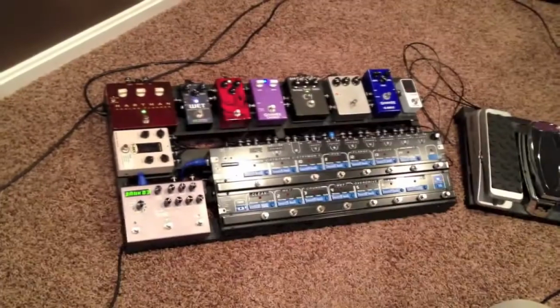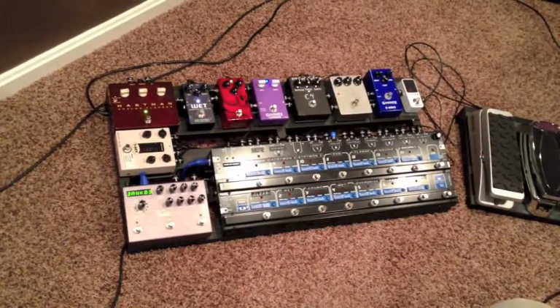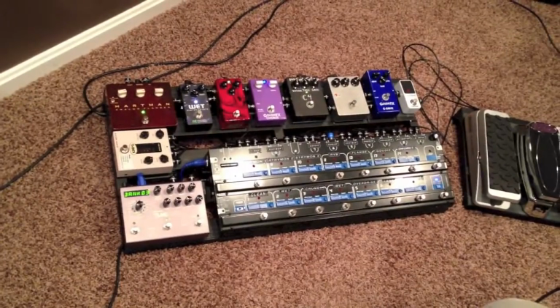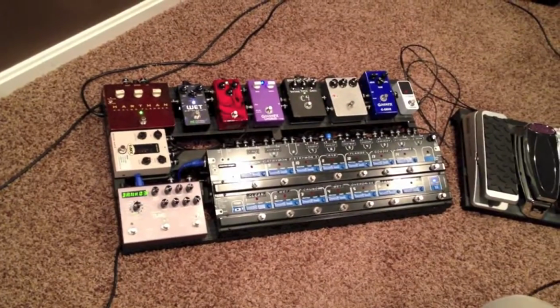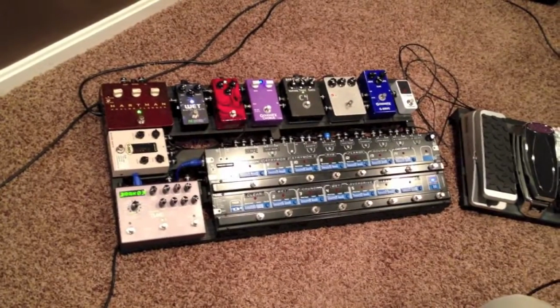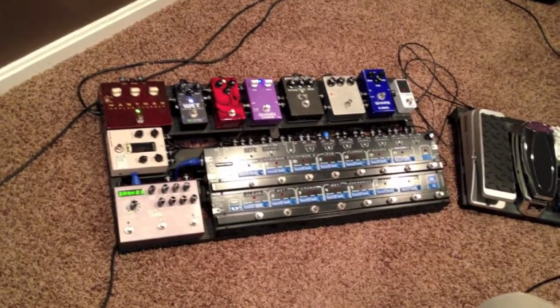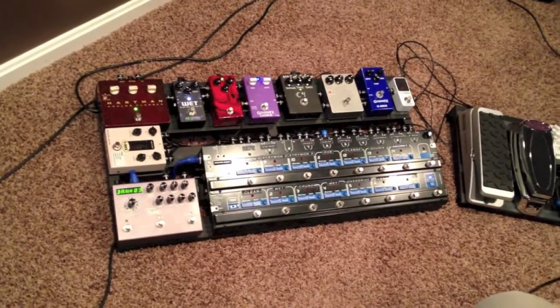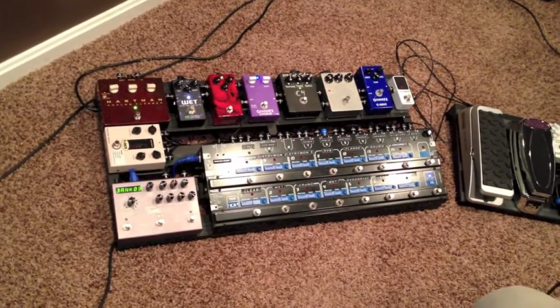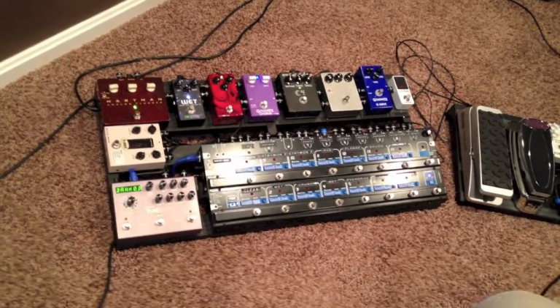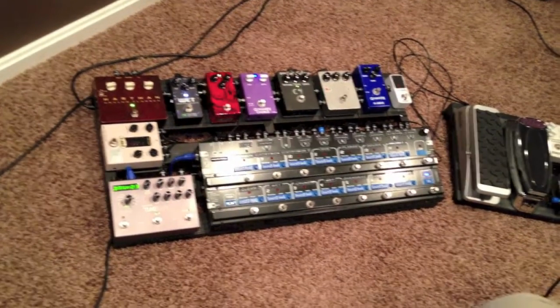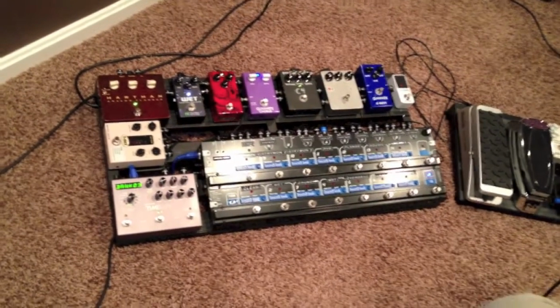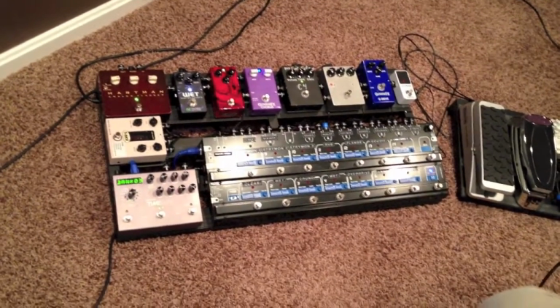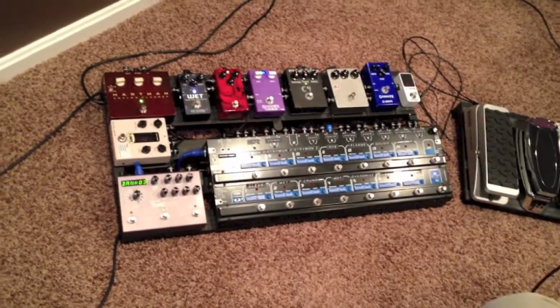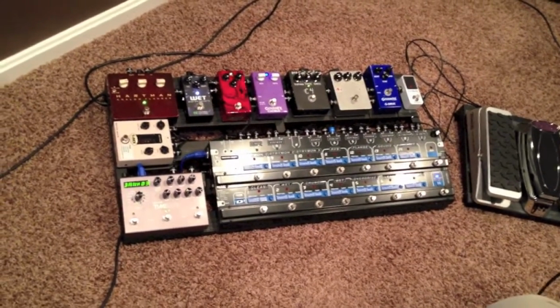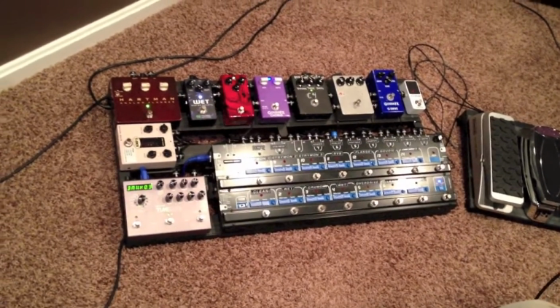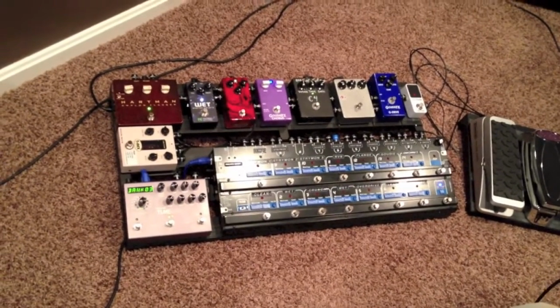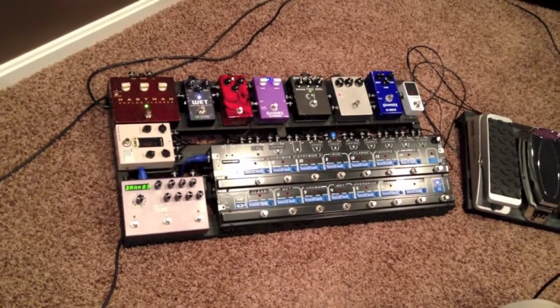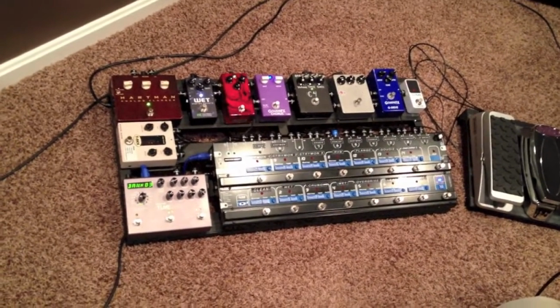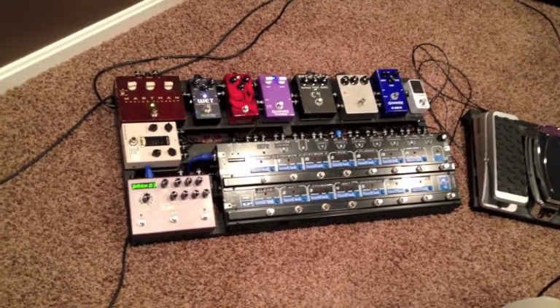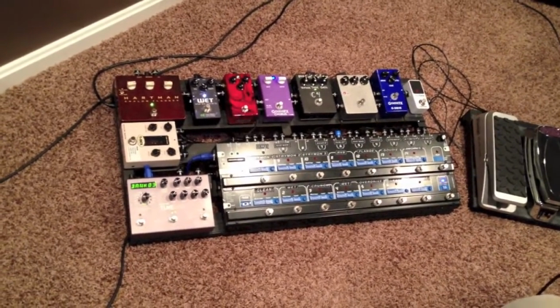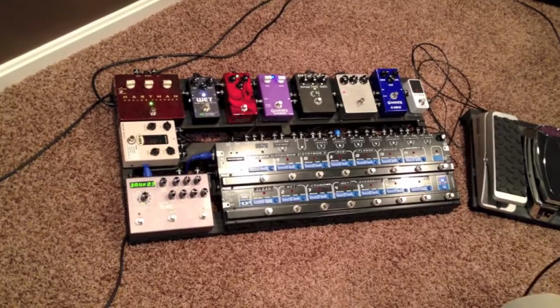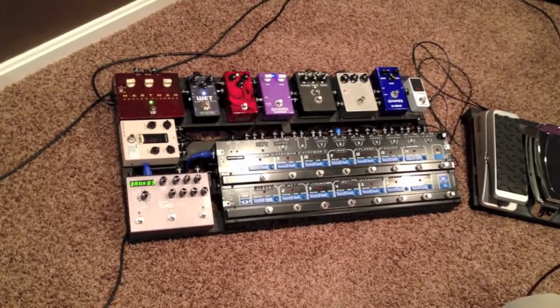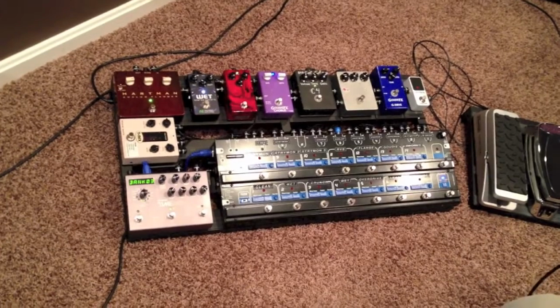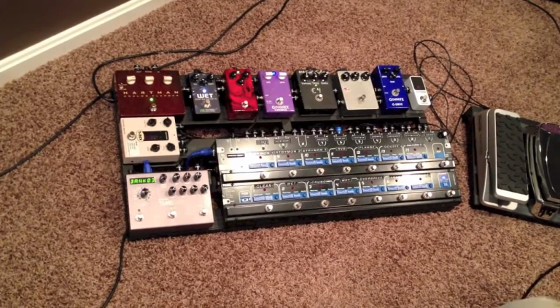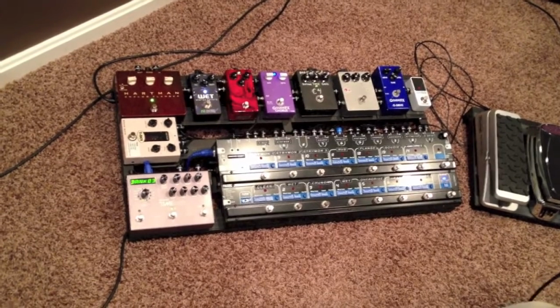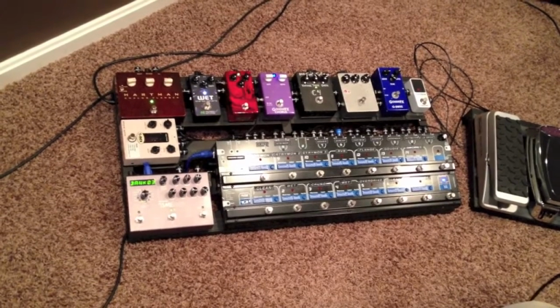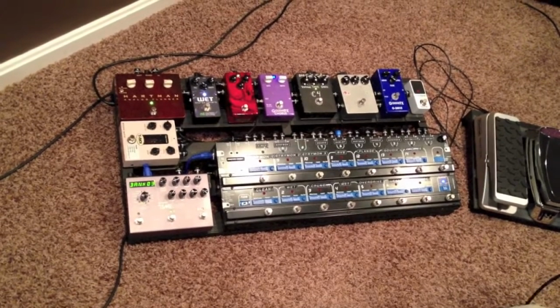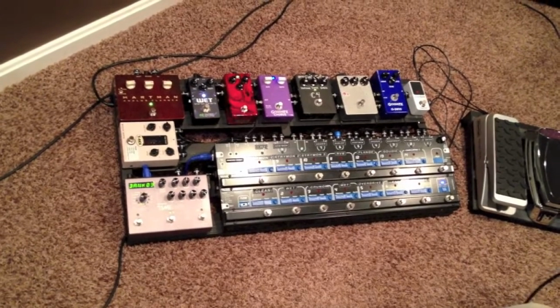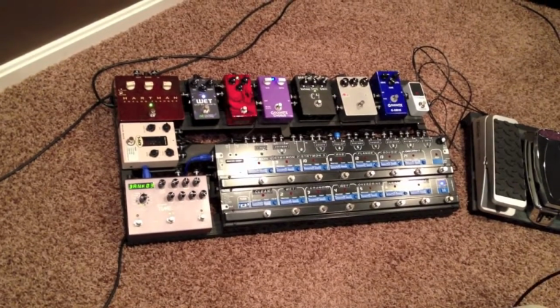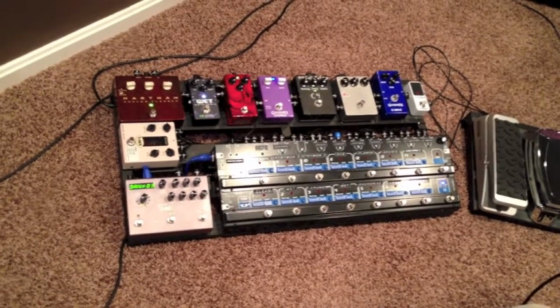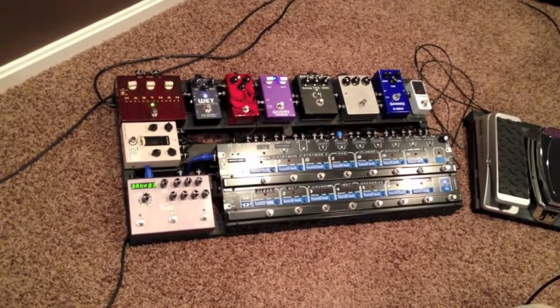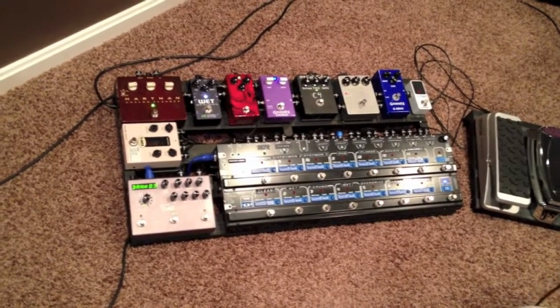Hey, it's Charlie again, and I did a really cool thing, I think, by shrinking down my pedal board into two separate boards.